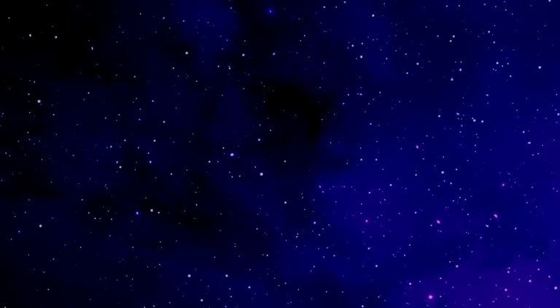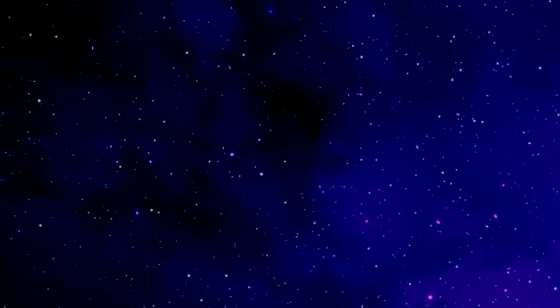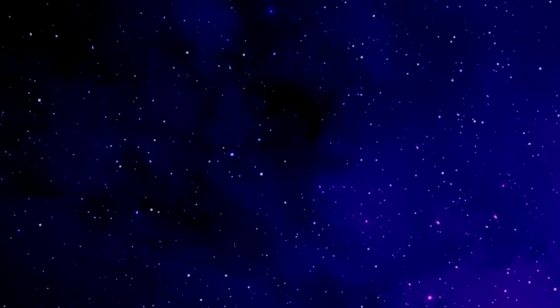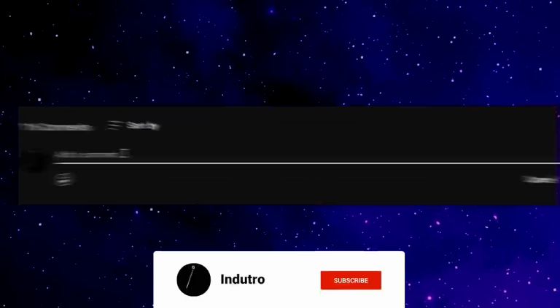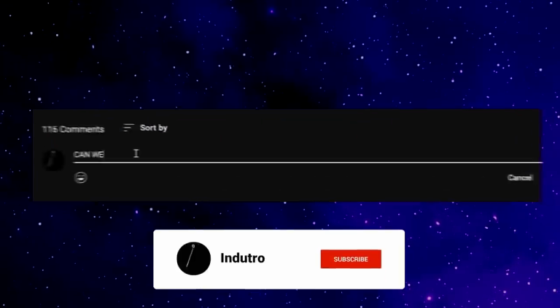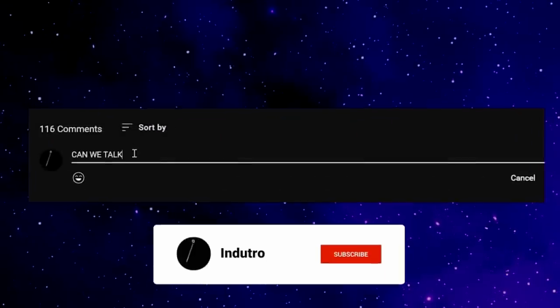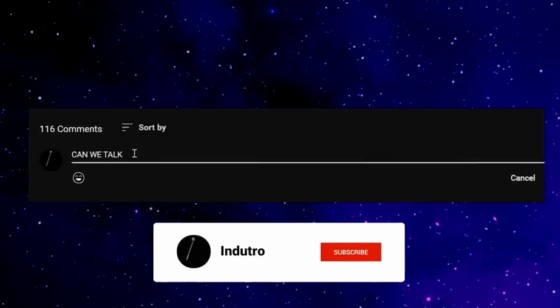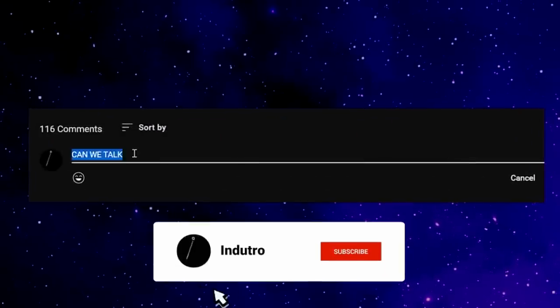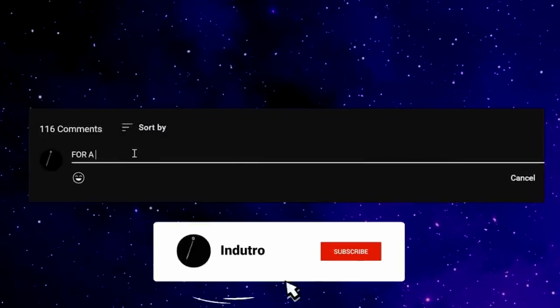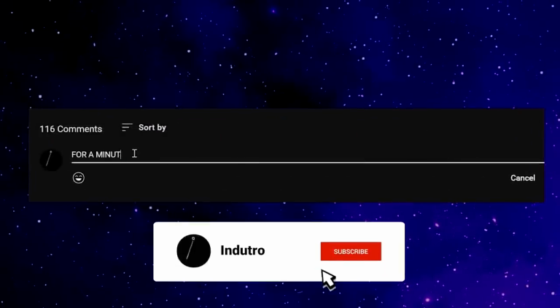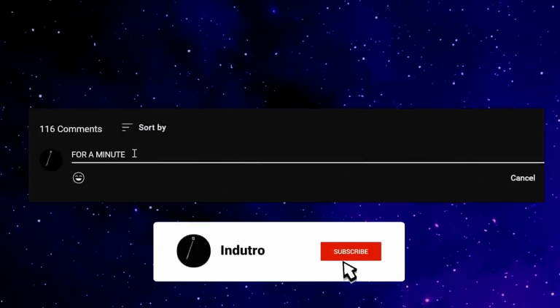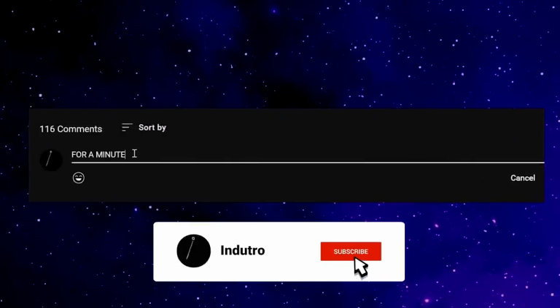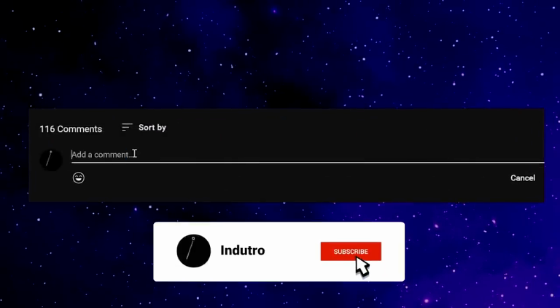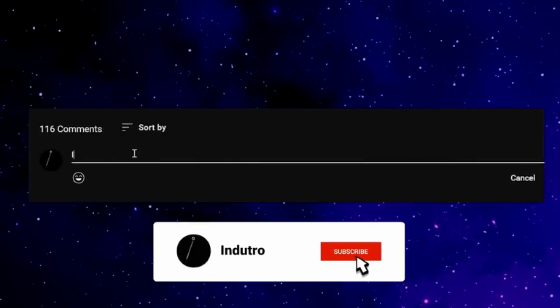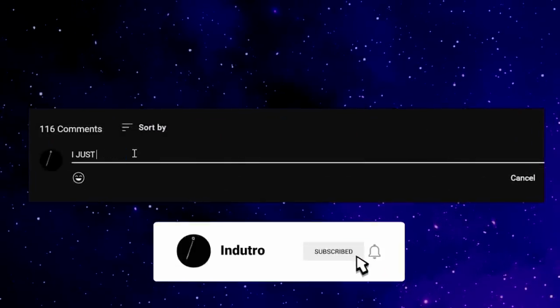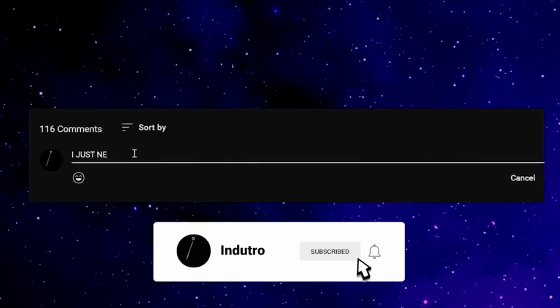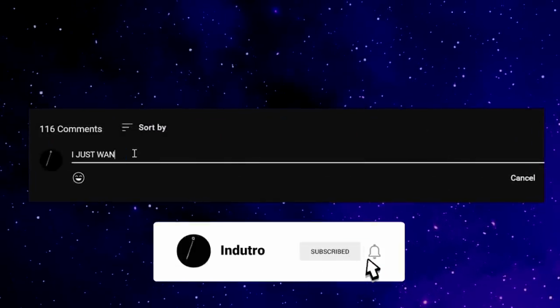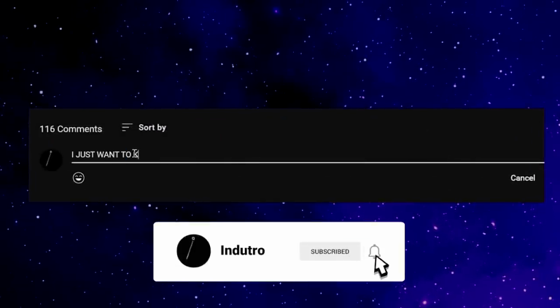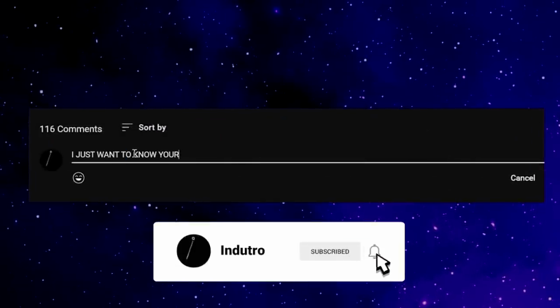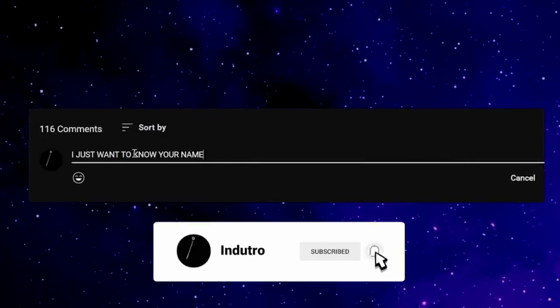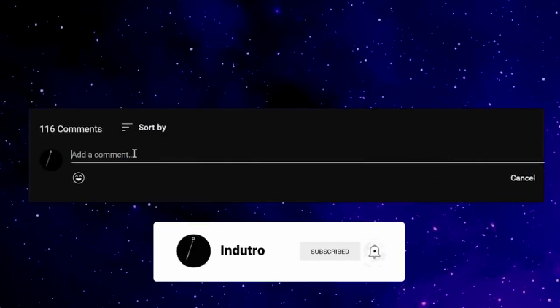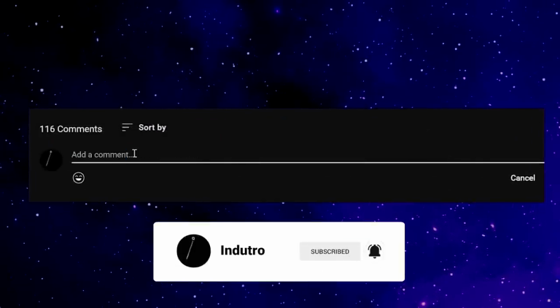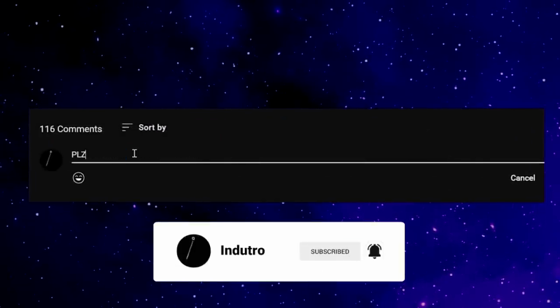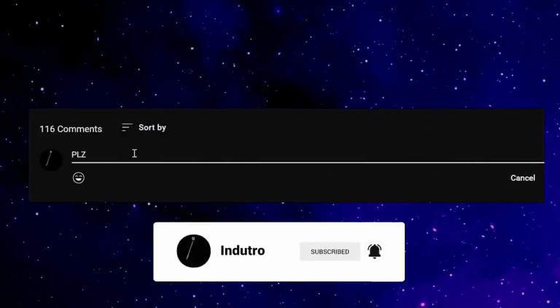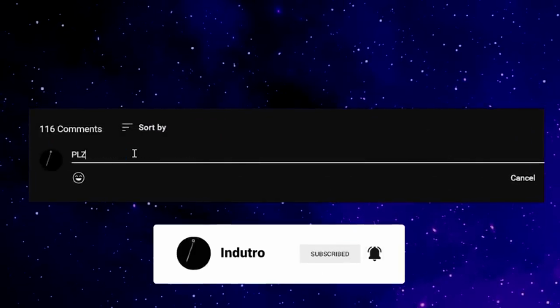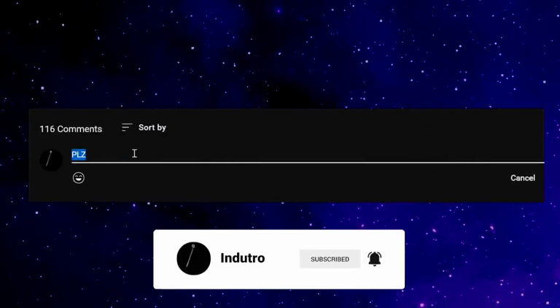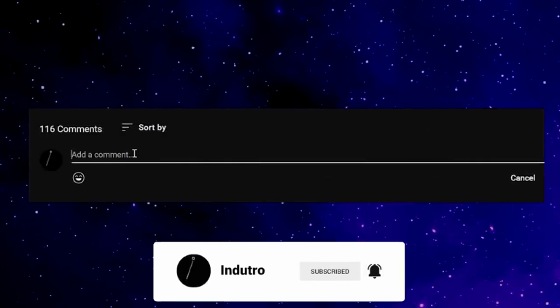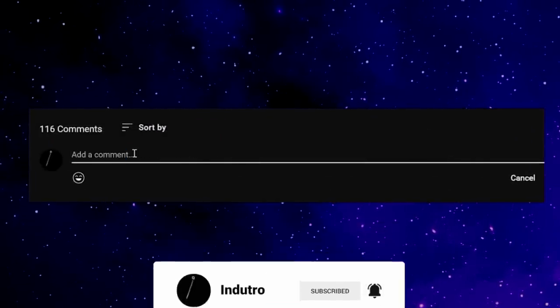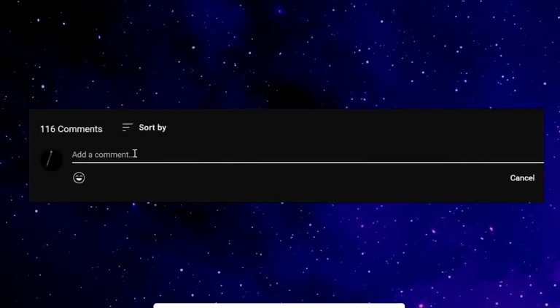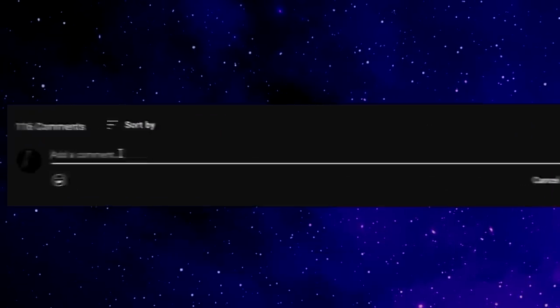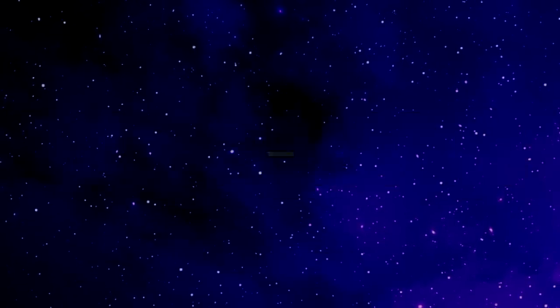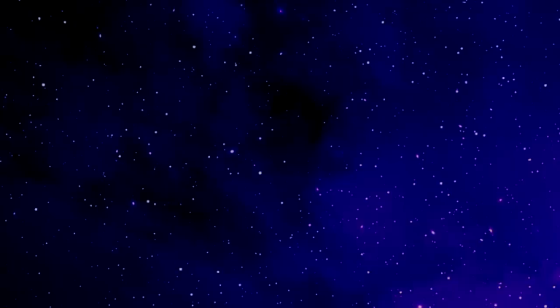Sub and fiddle with the bell if you like the content, as well as fiddle with the keyboard to leave a comment. All these actions will indeed fiddle with the algorithm.